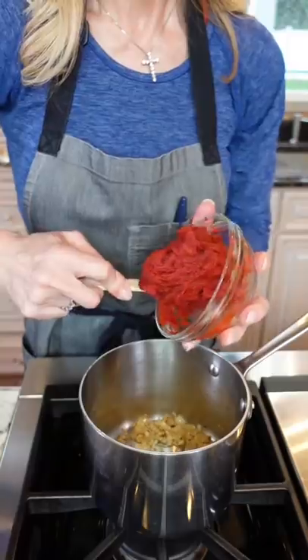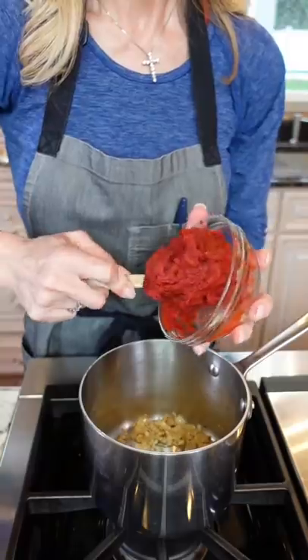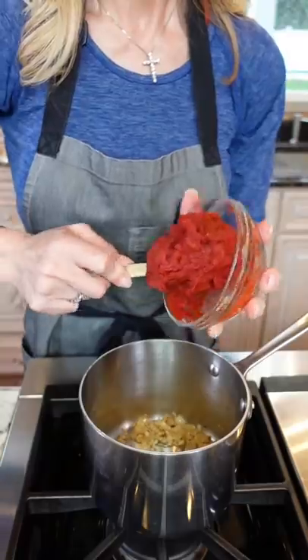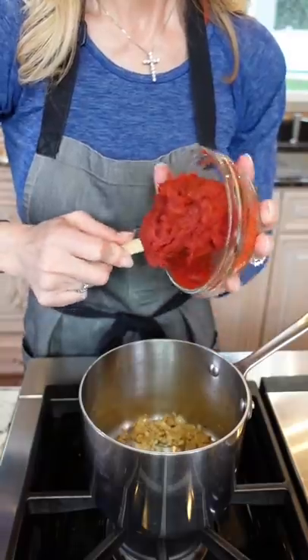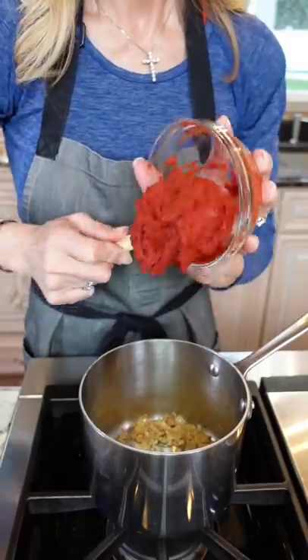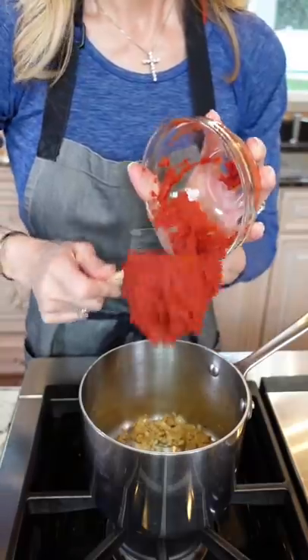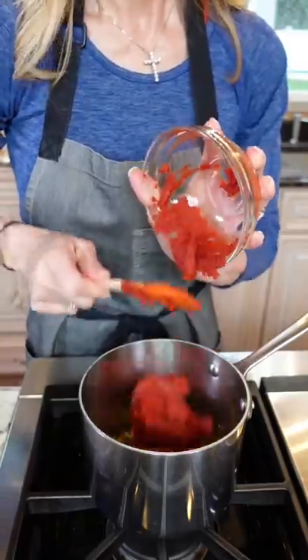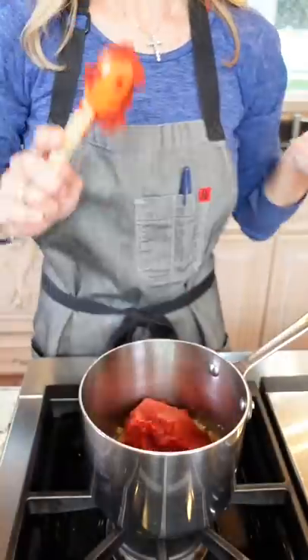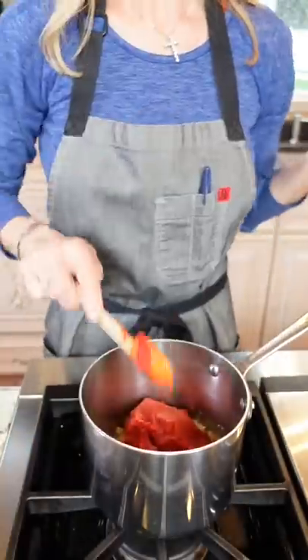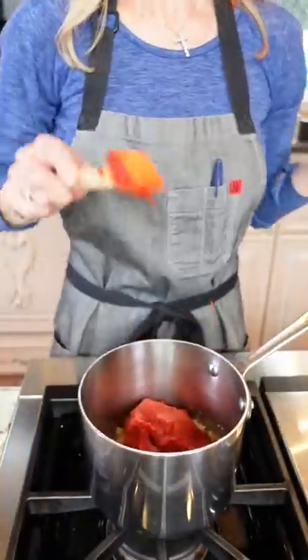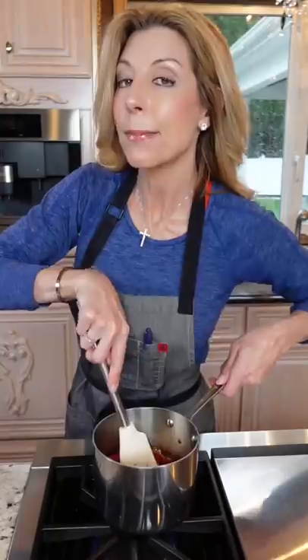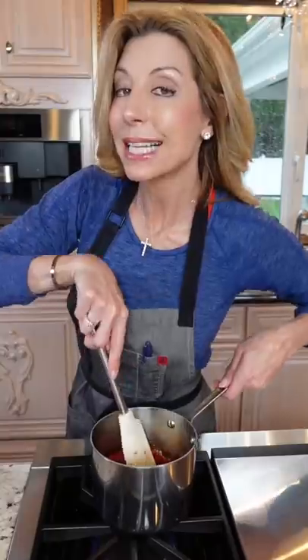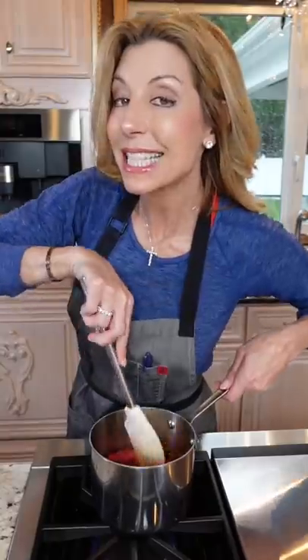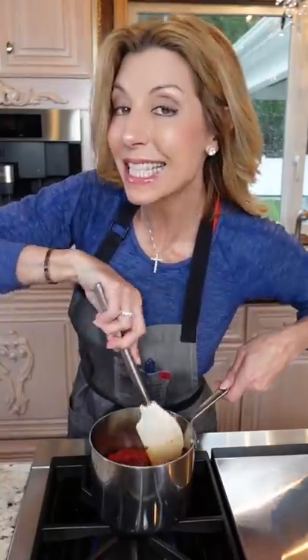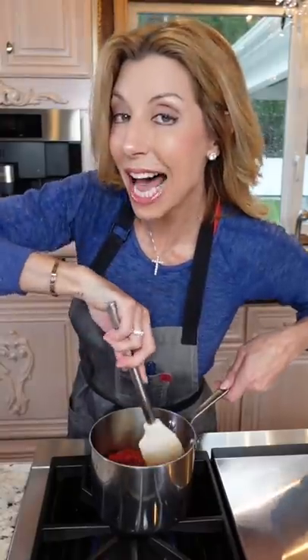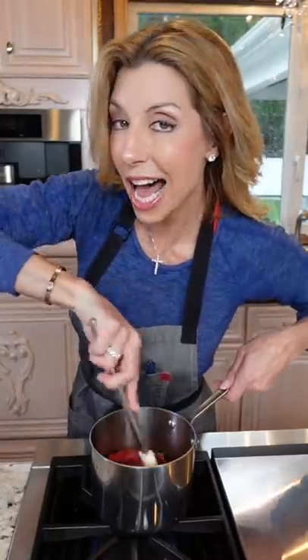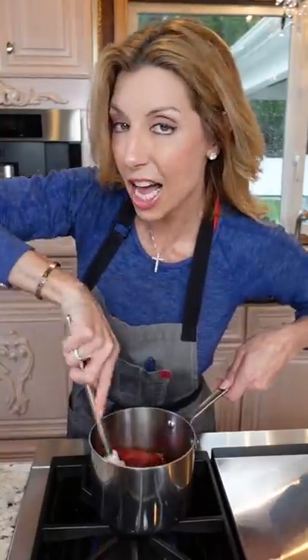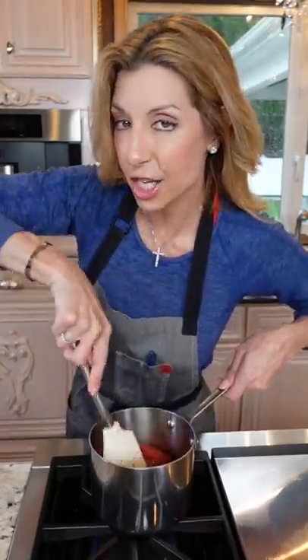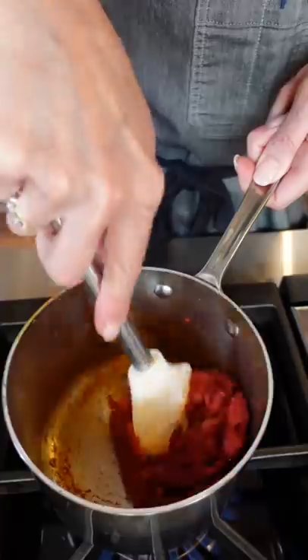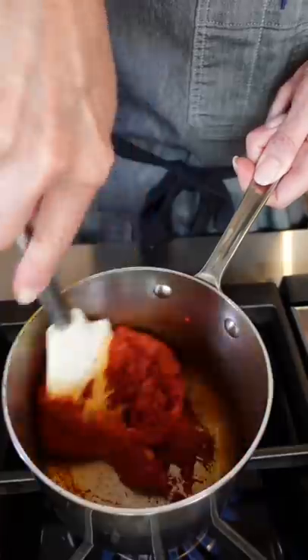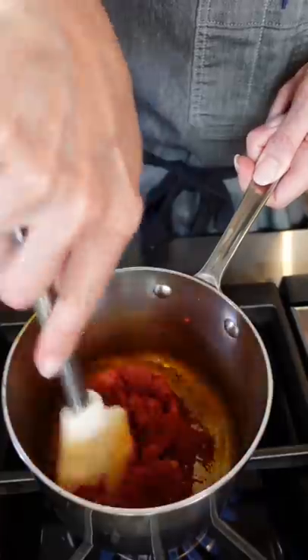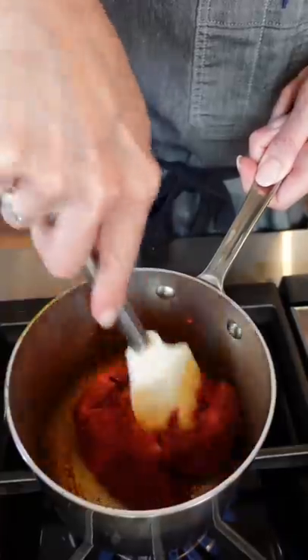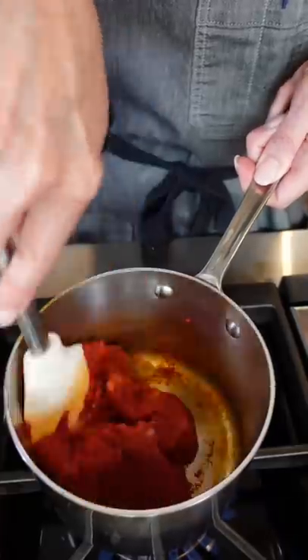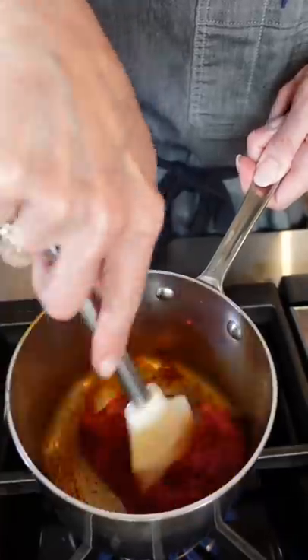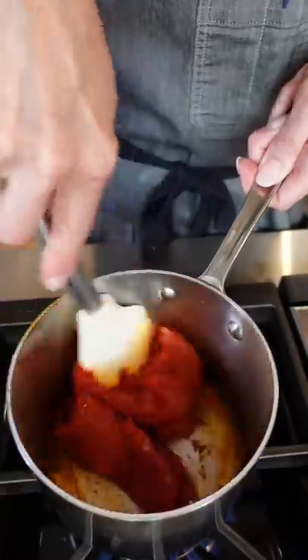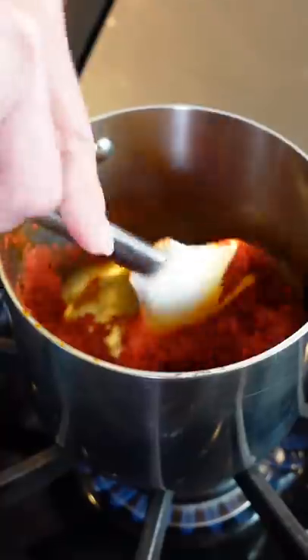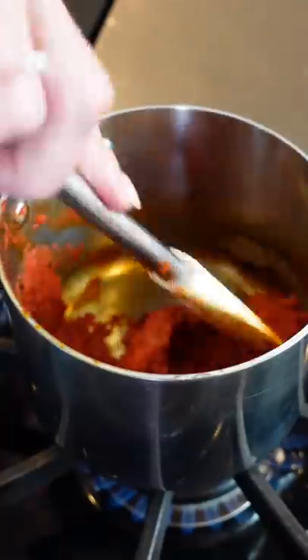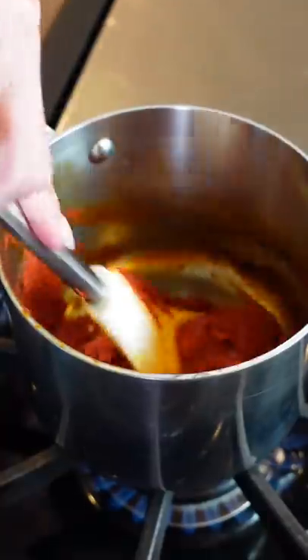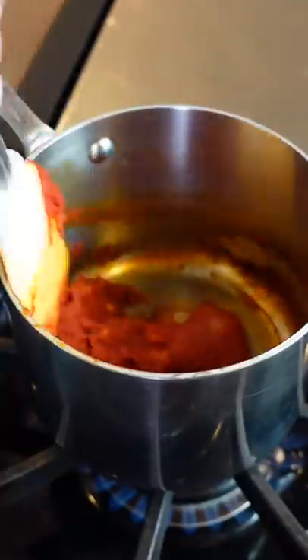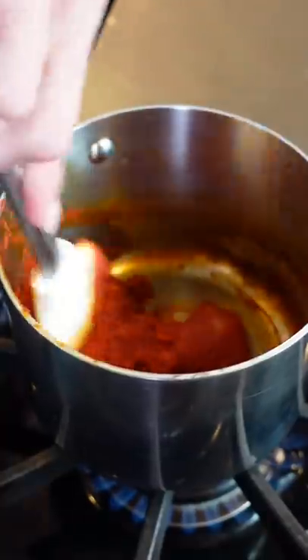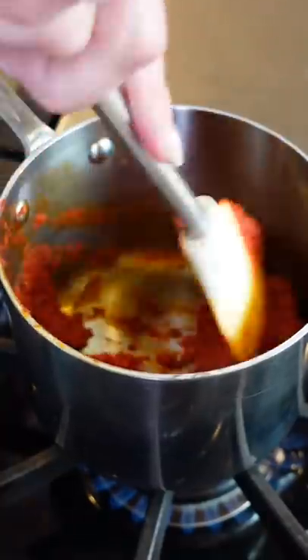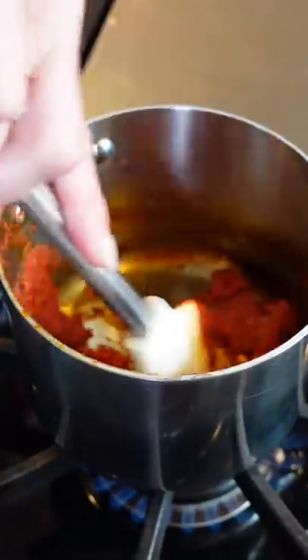One cup tomato paste. Cook for three to four minutes — it deepens the flavor.